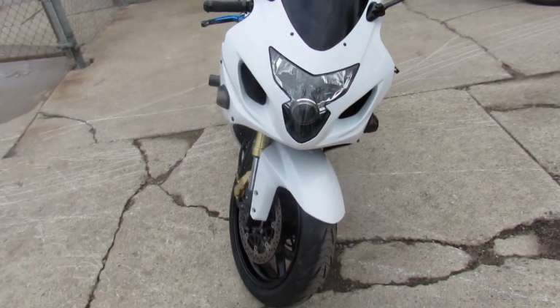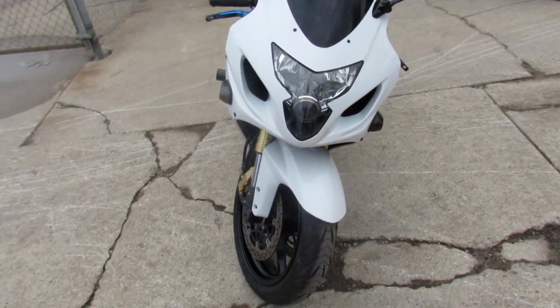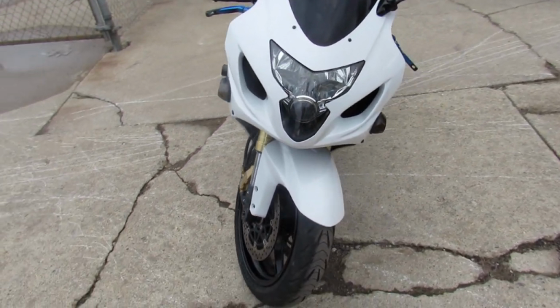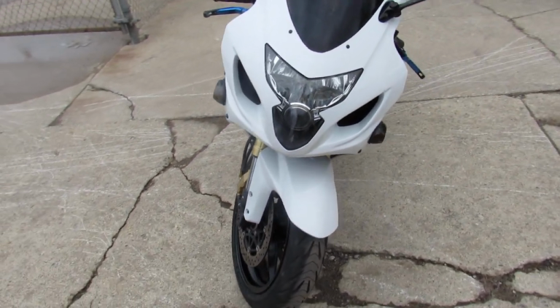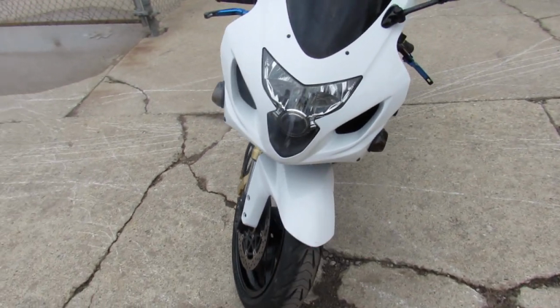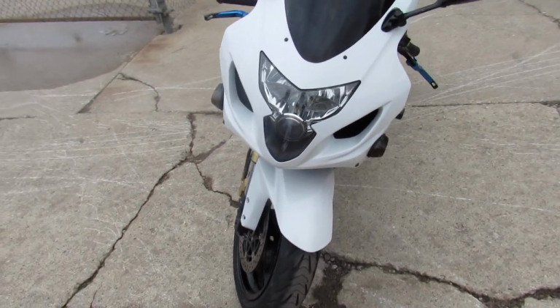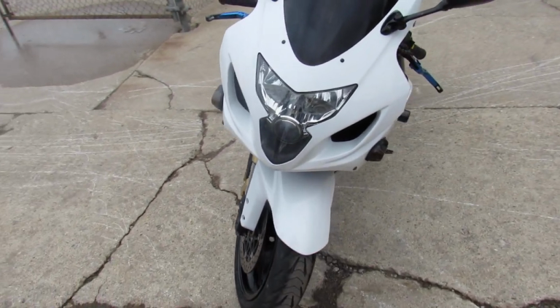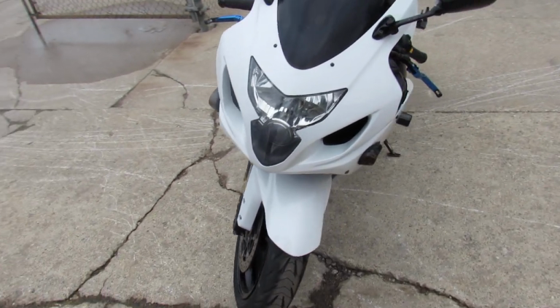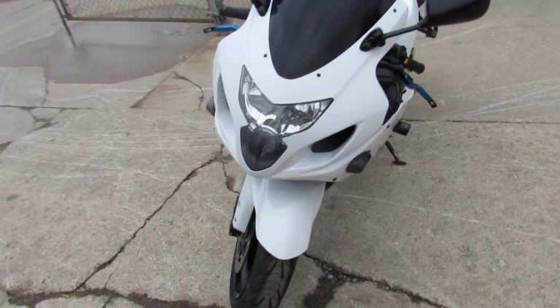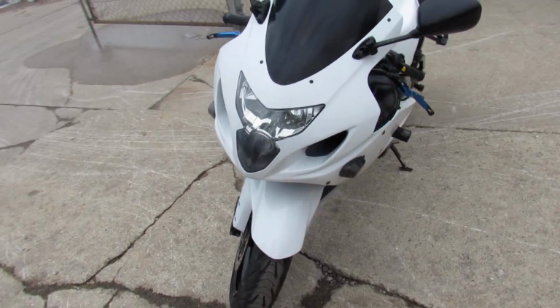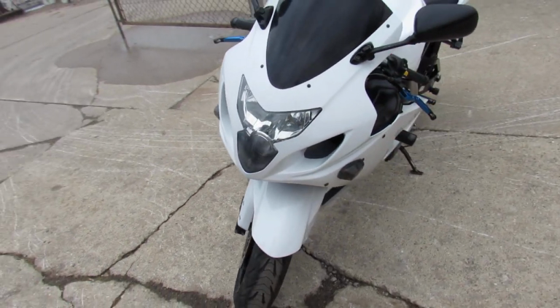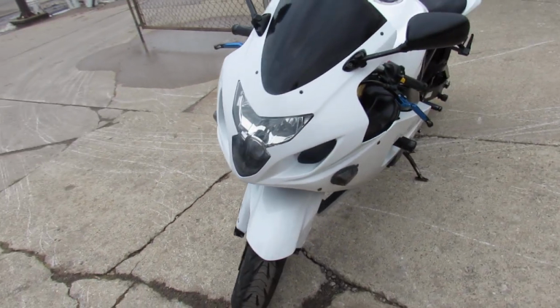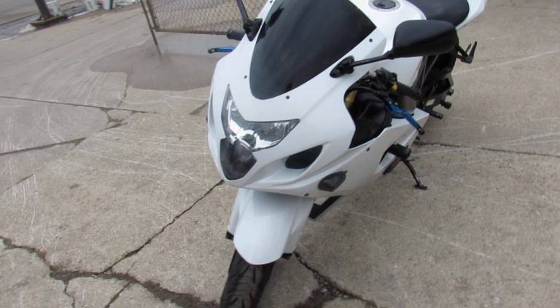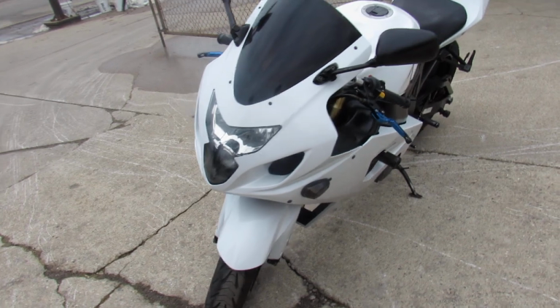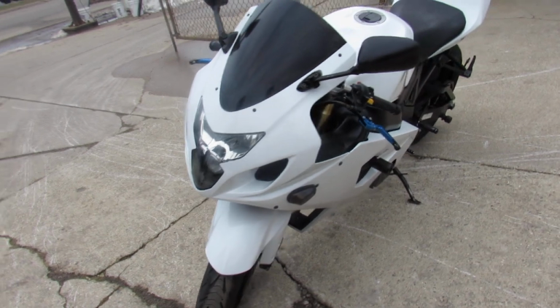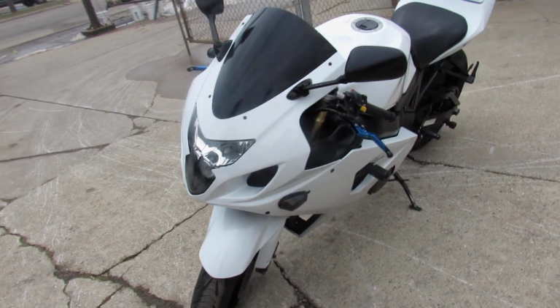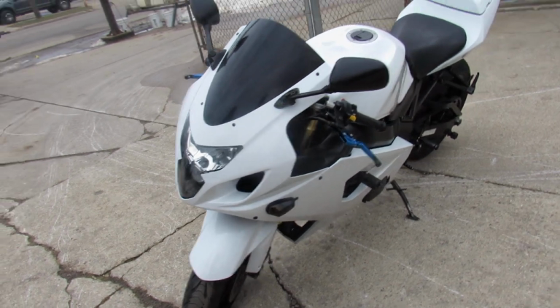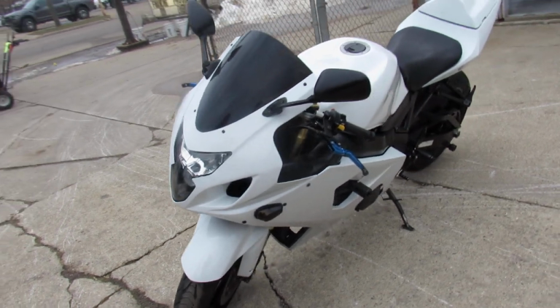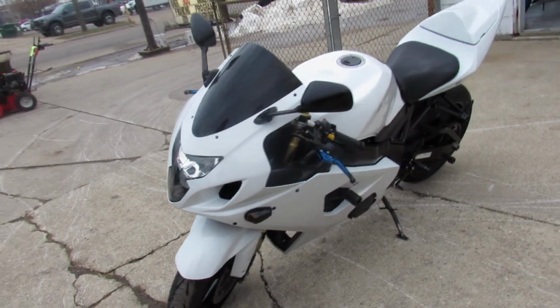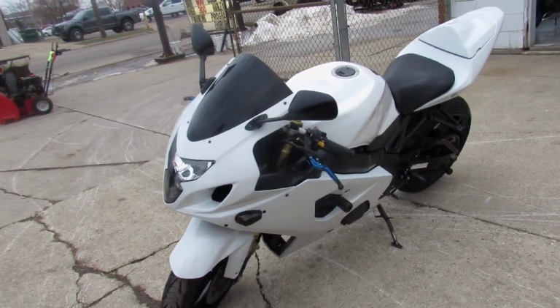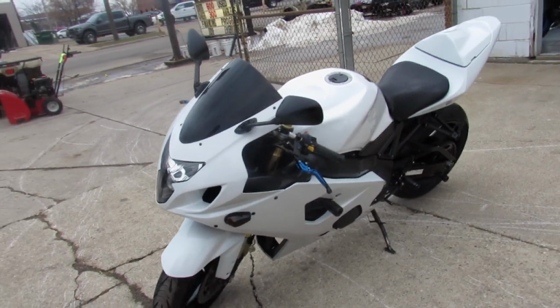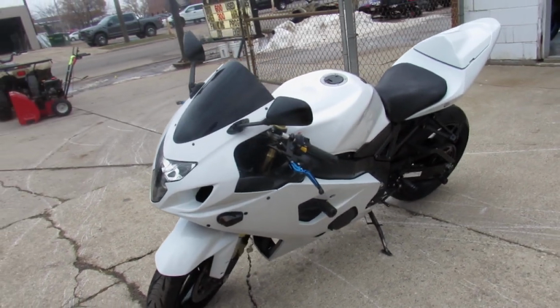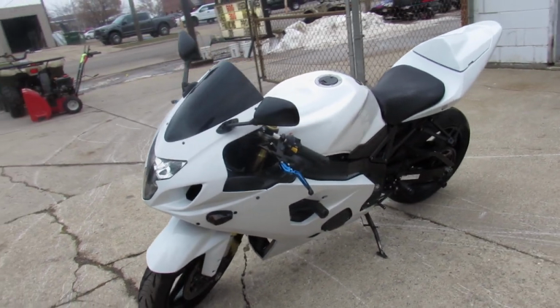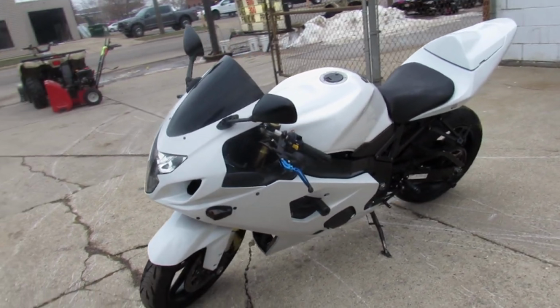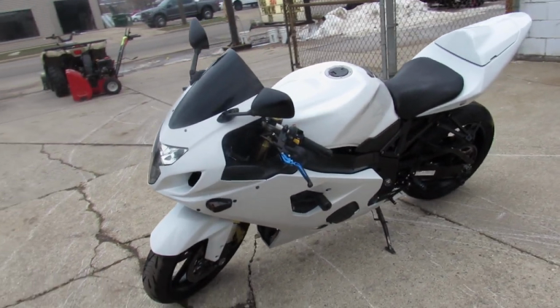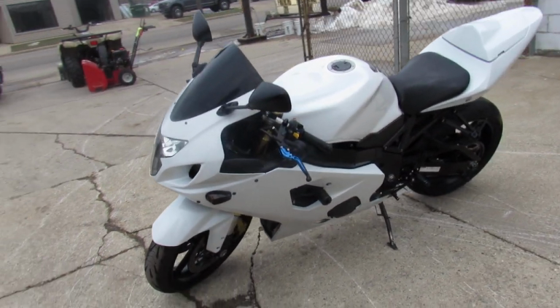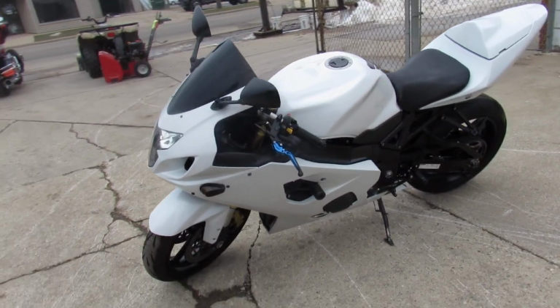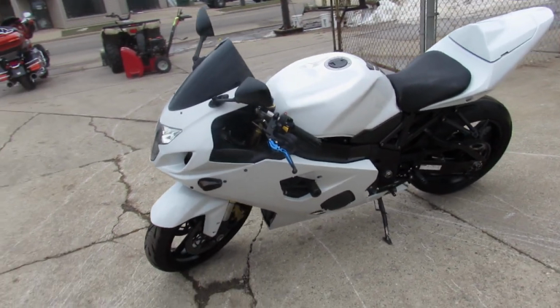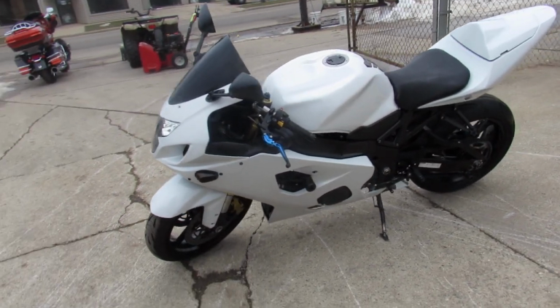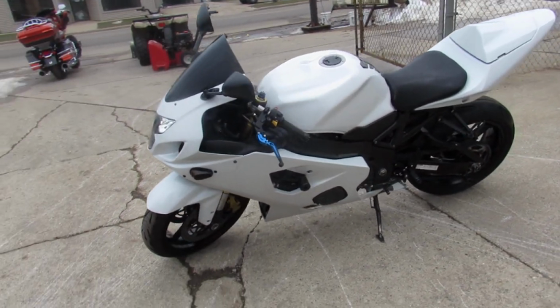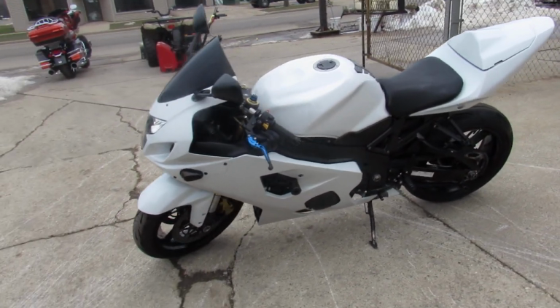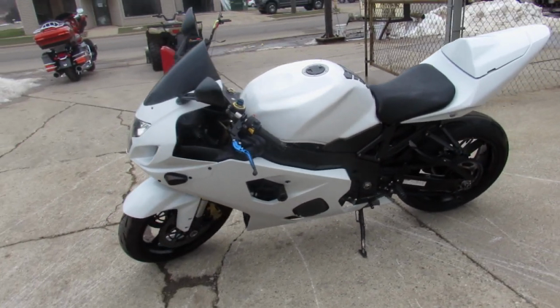This one here is the '04 Gixxer 6. Only $39.99 guys. Sharp bike with all the extras.